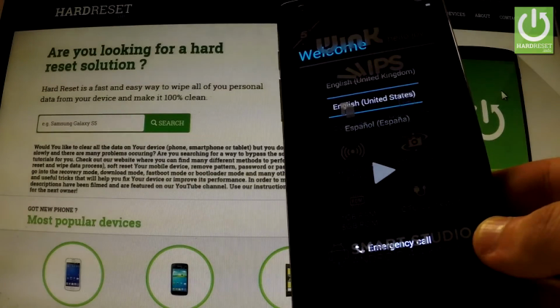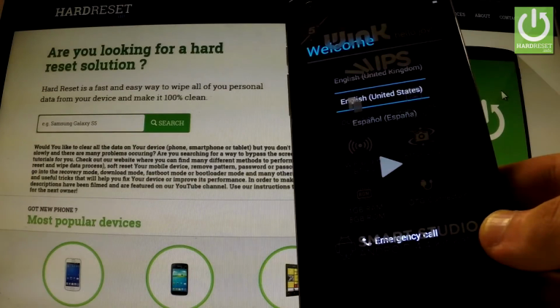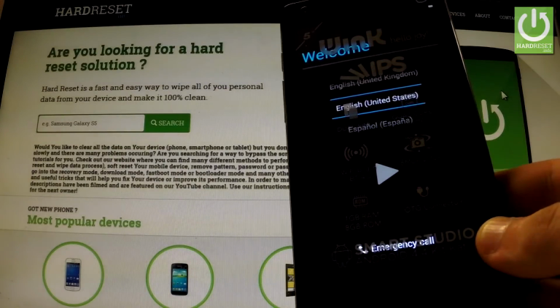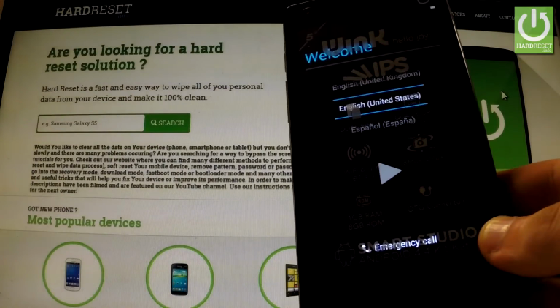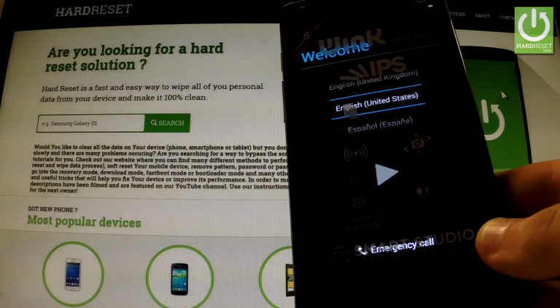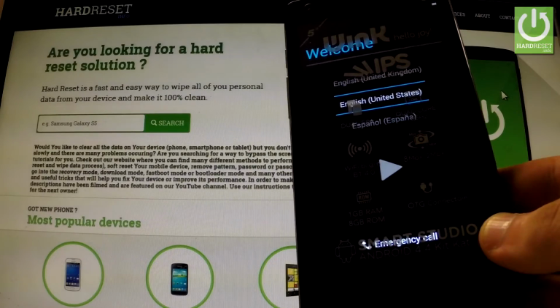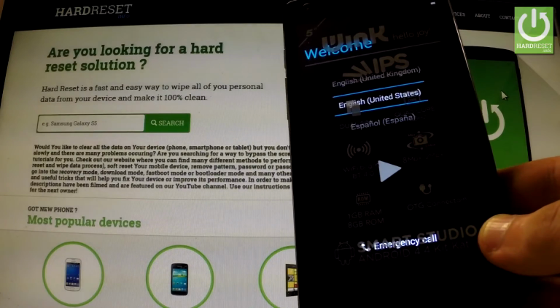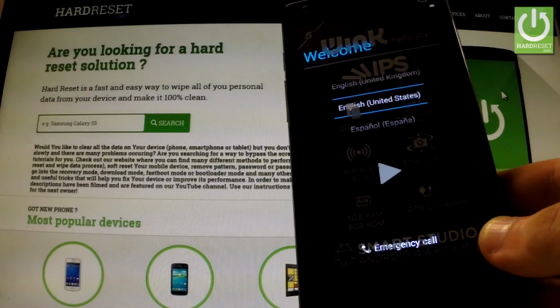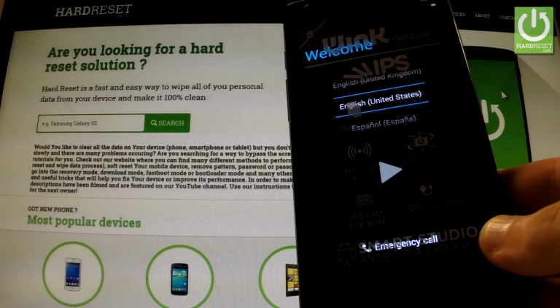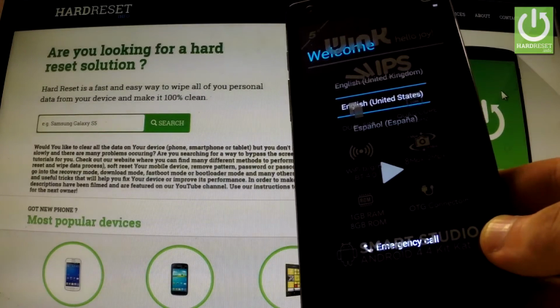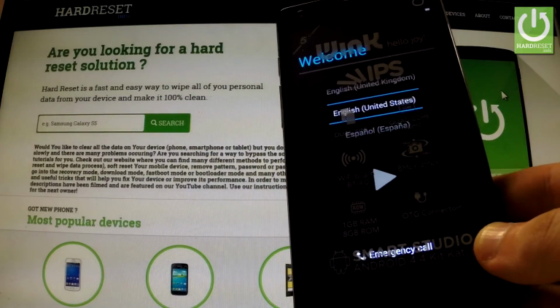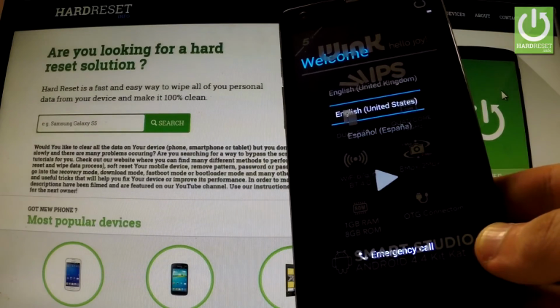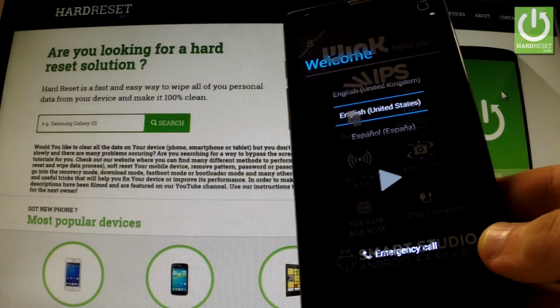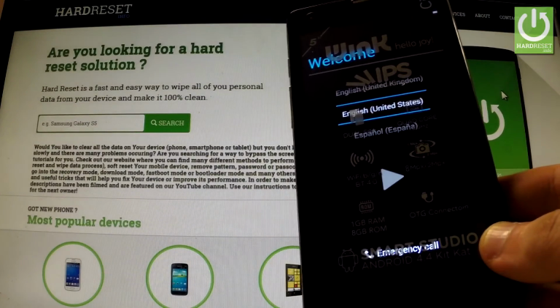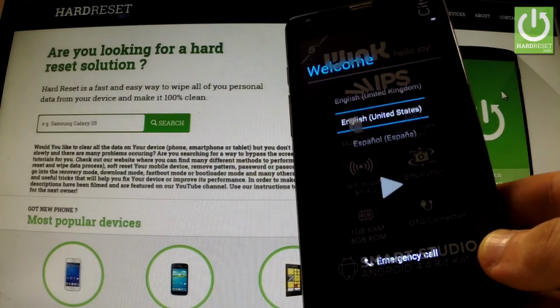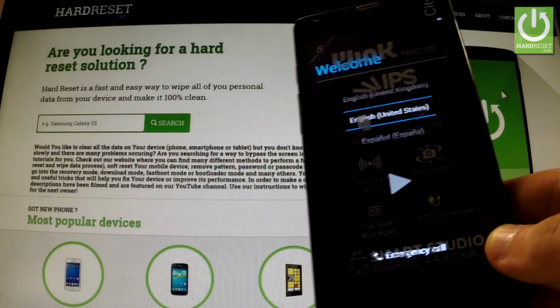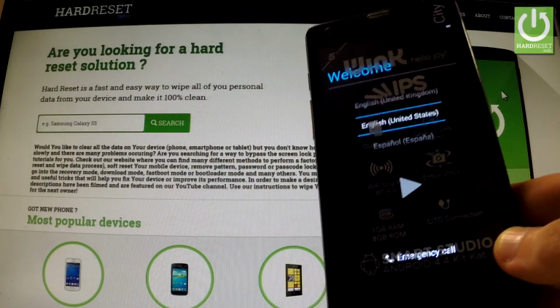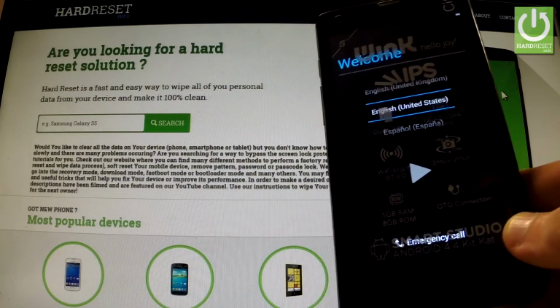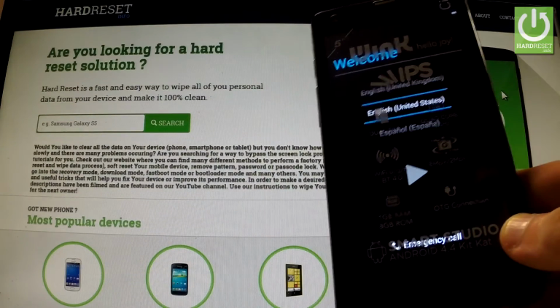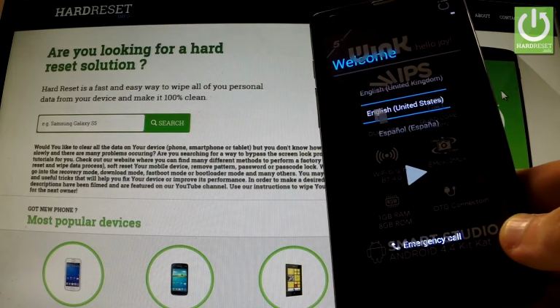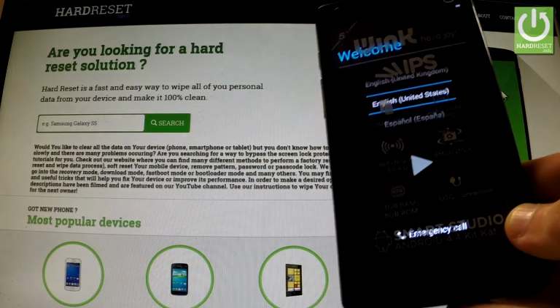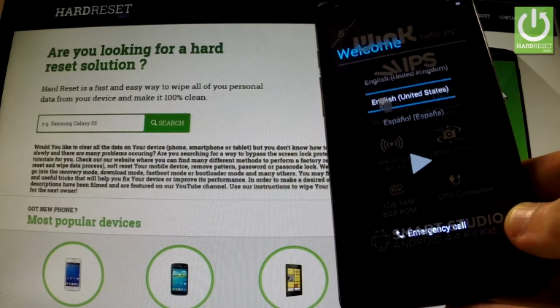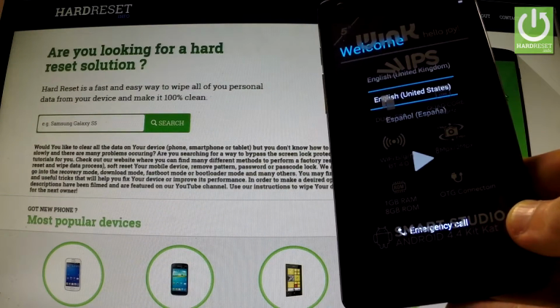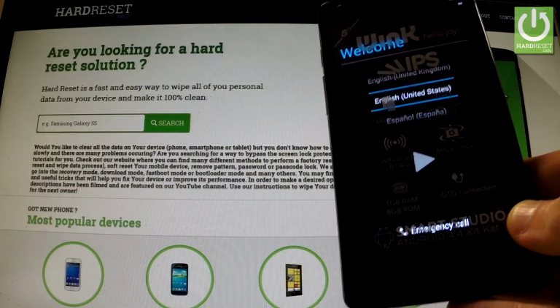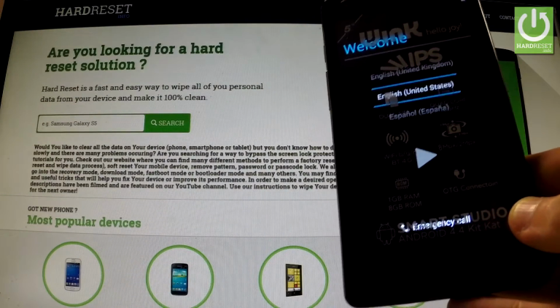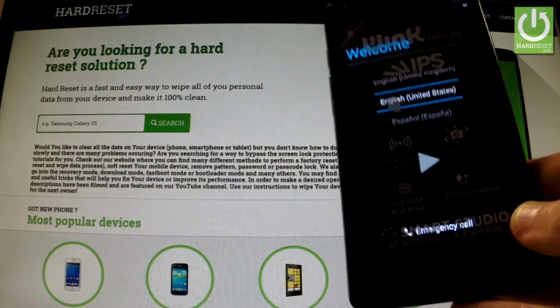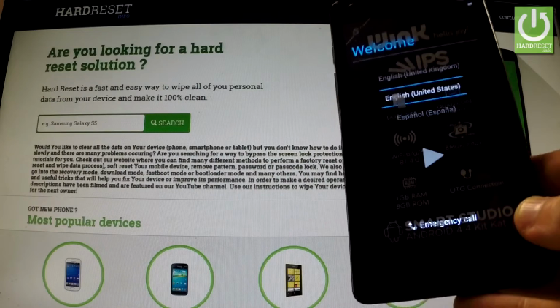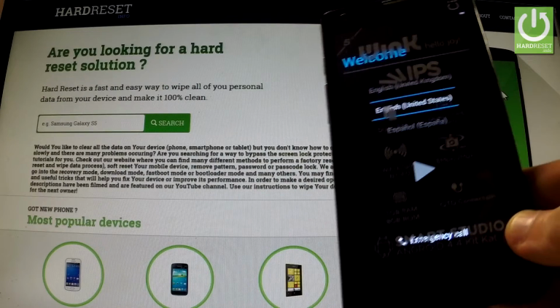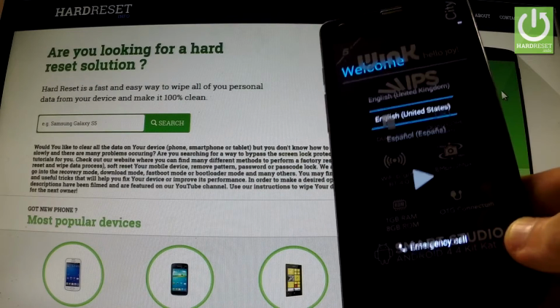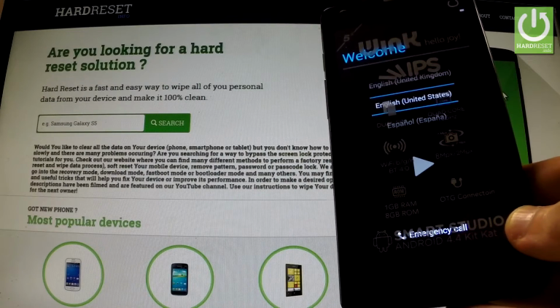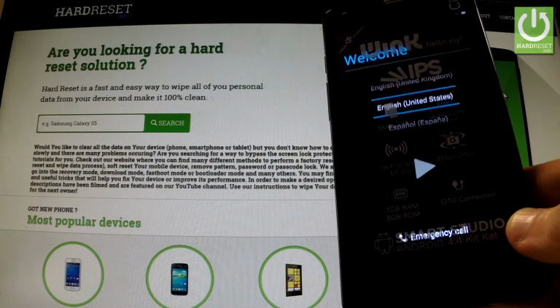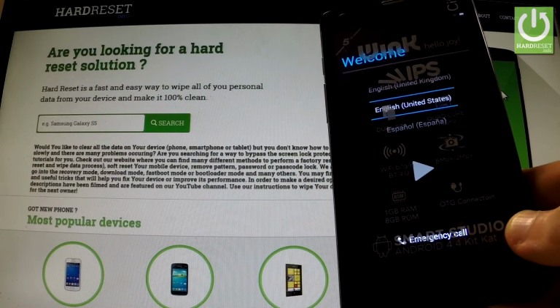Excellent, the welcome panel just pops up, so it means that the hard reset operation has just been accomplished successfully. Thank you for watching.